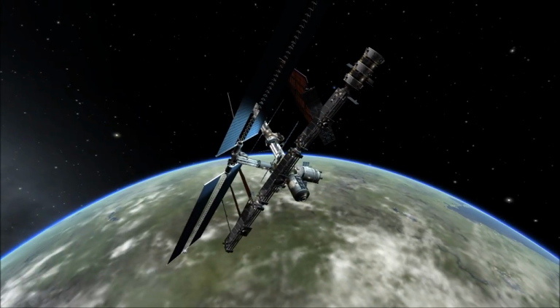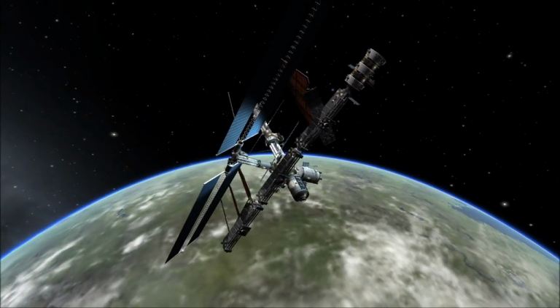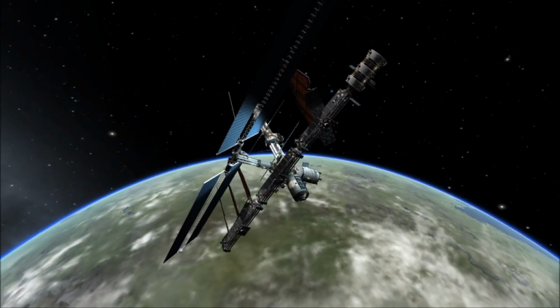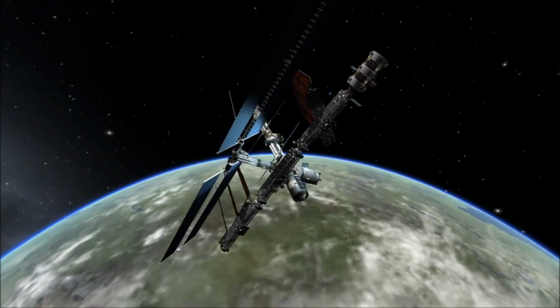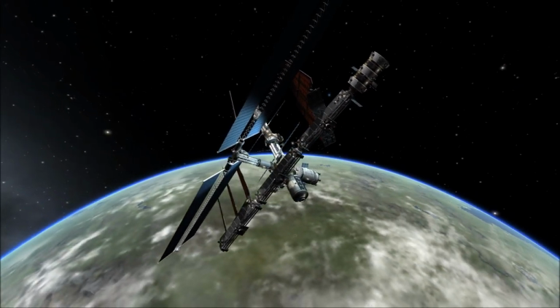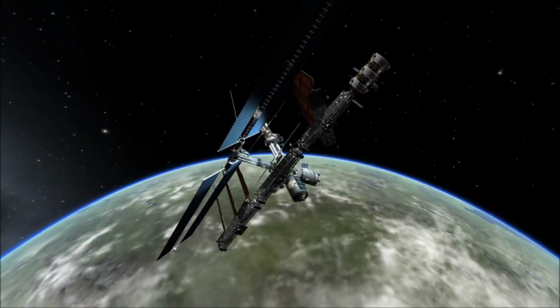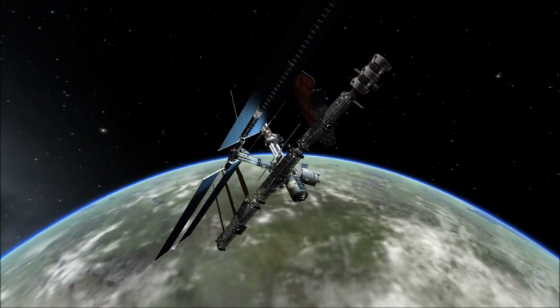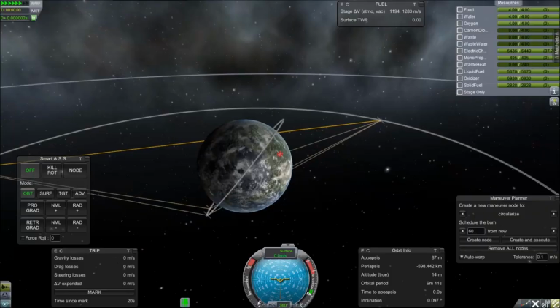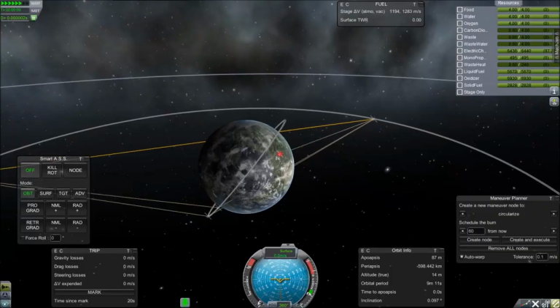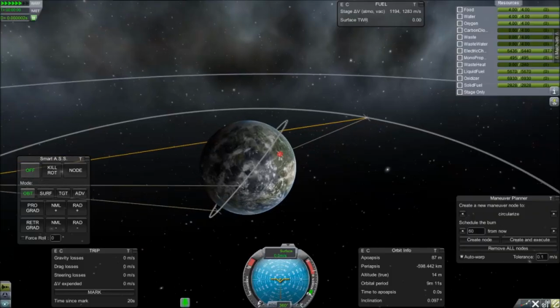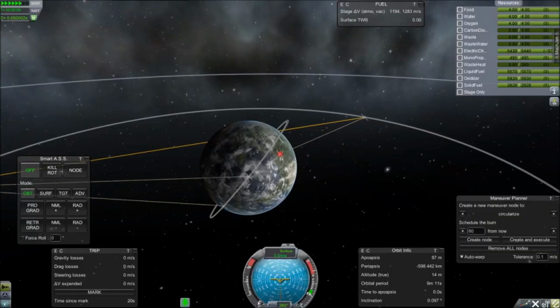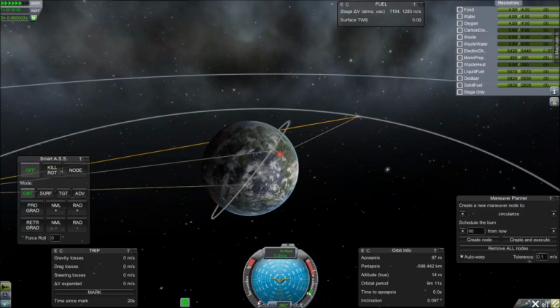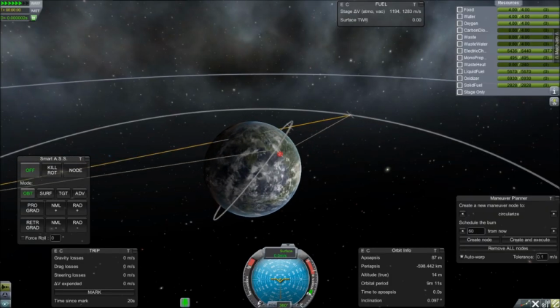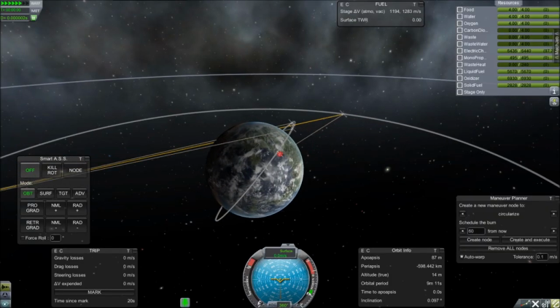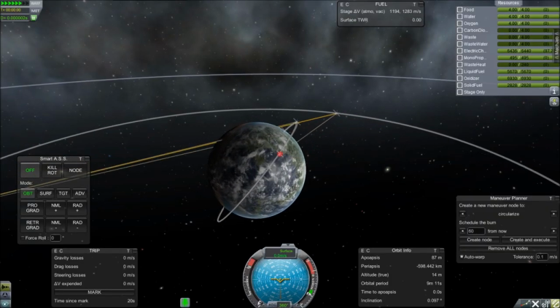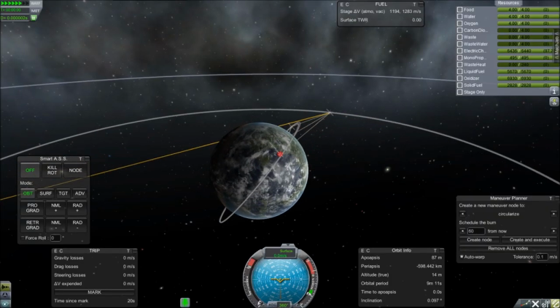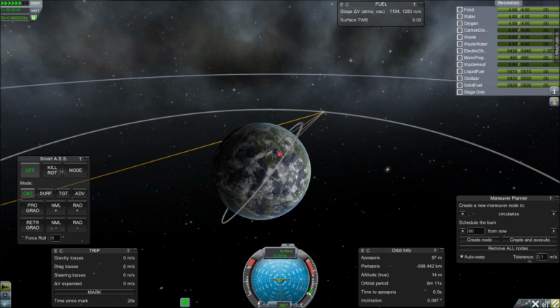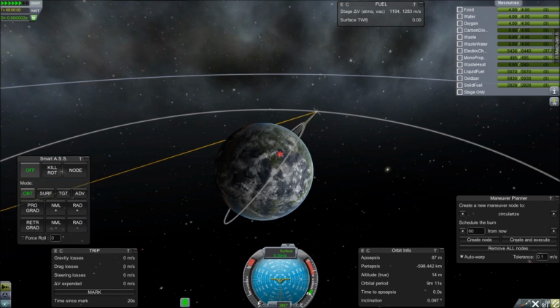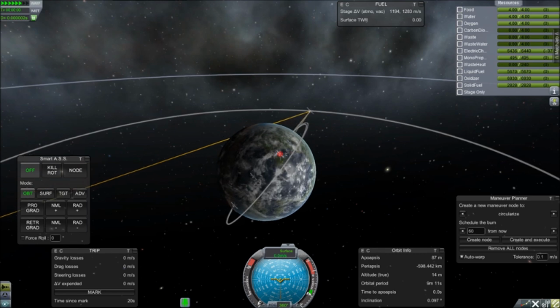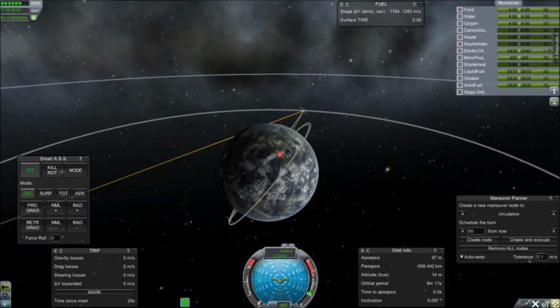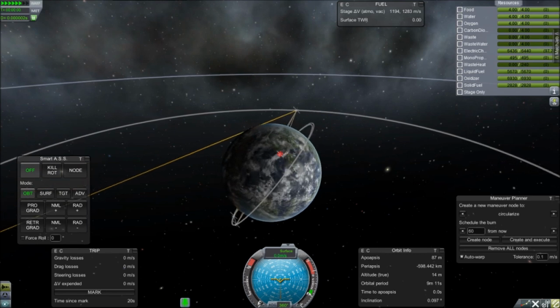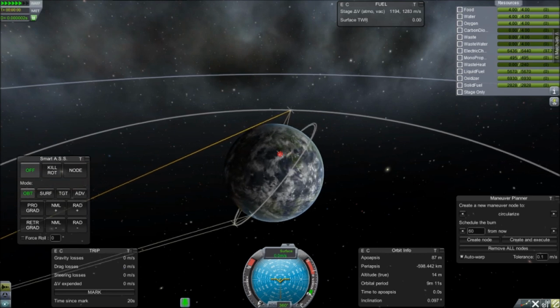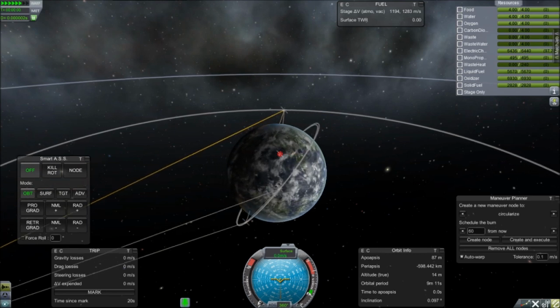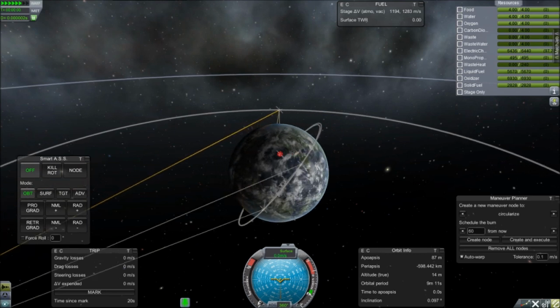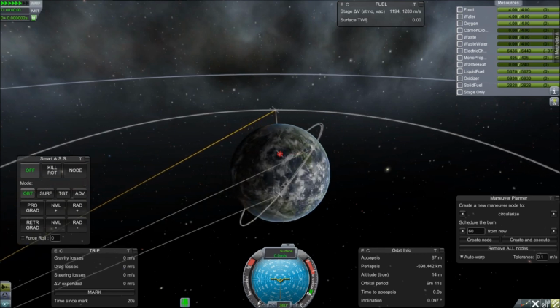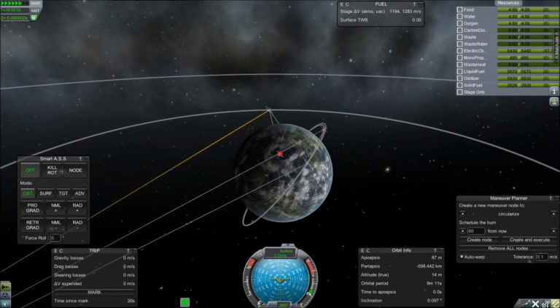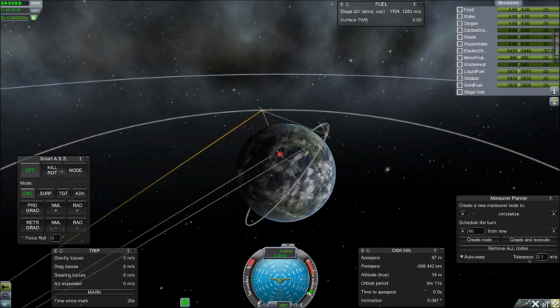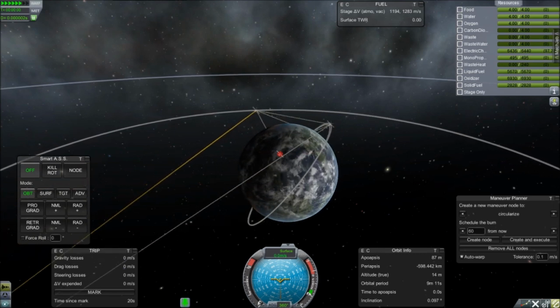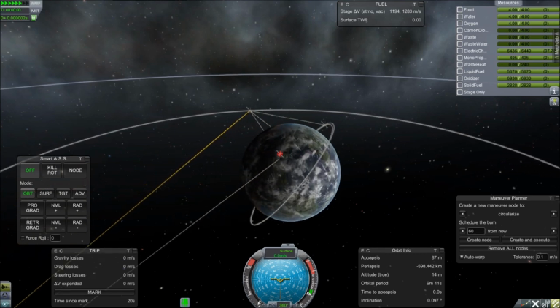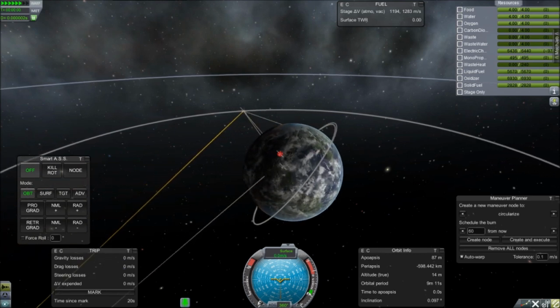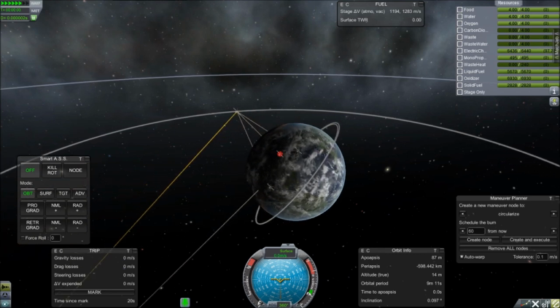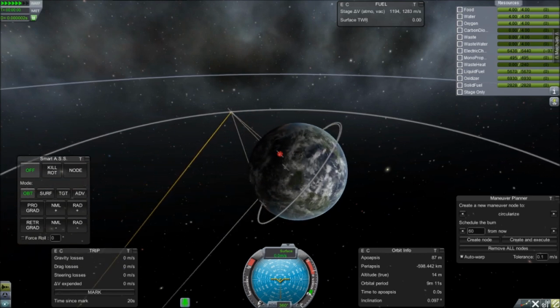Greetings Kerbinauts! This is Kerbal Space Program, I'm Bob Fitch, and this is Episode 2 of The Gateway Project.